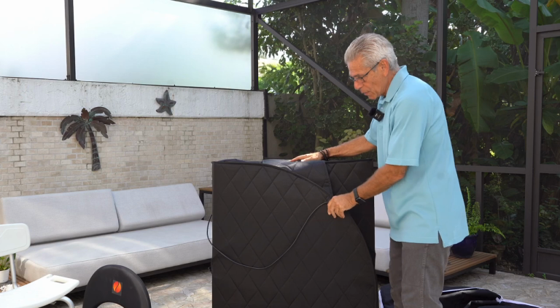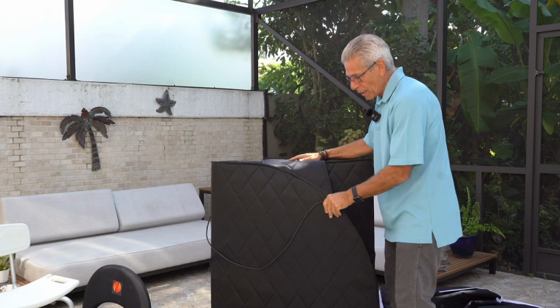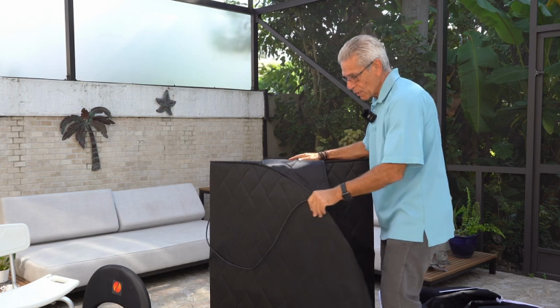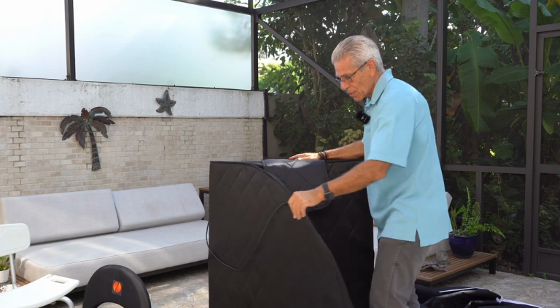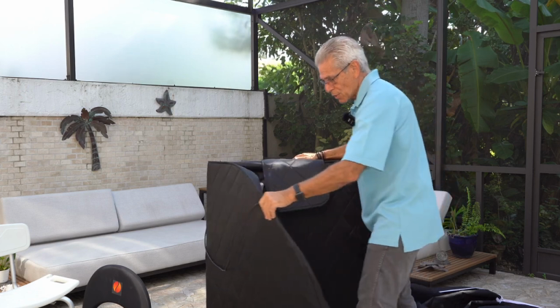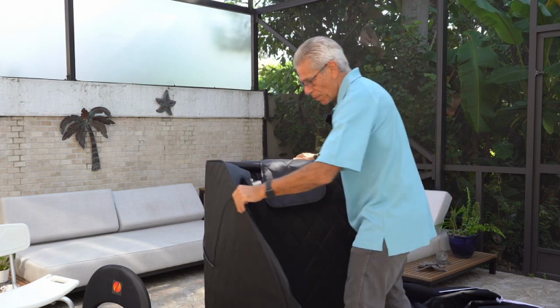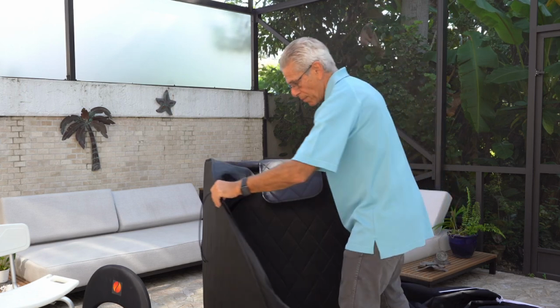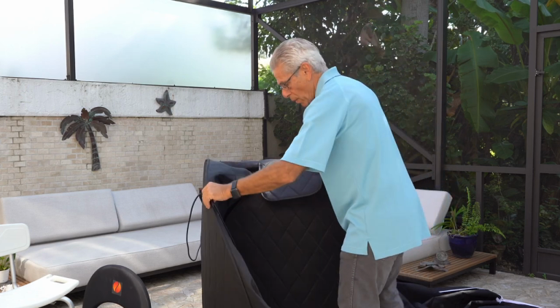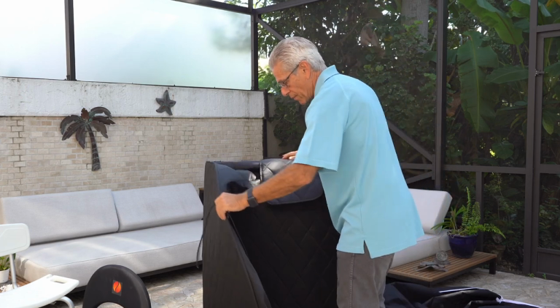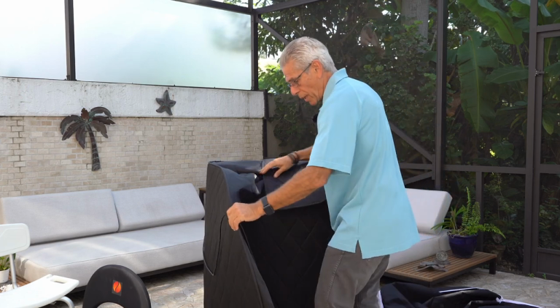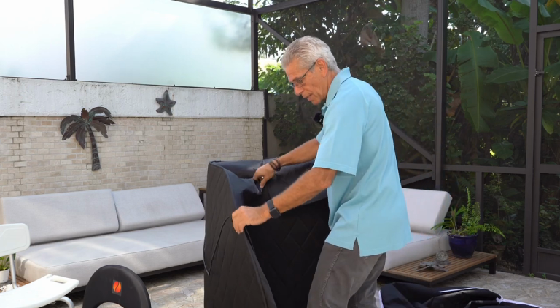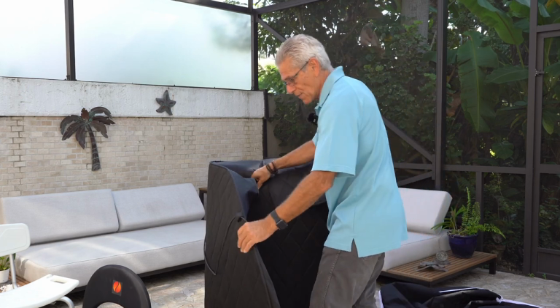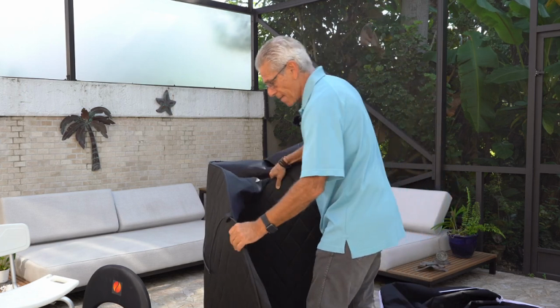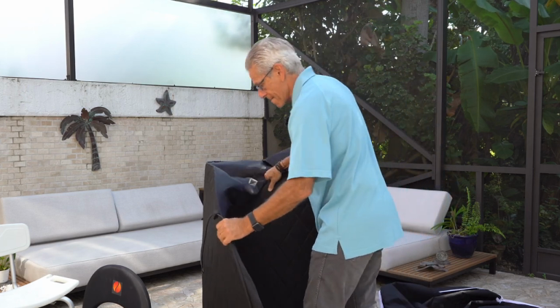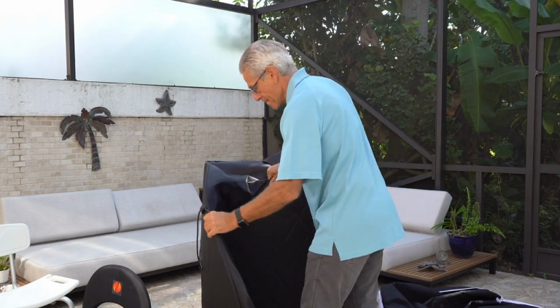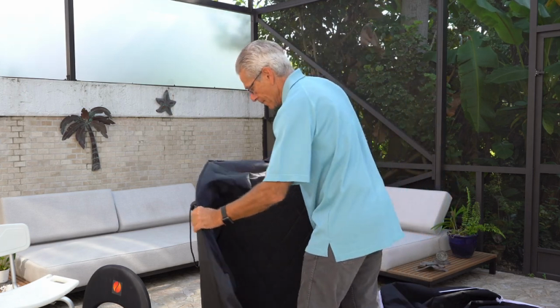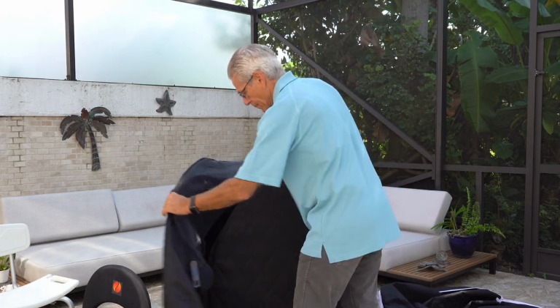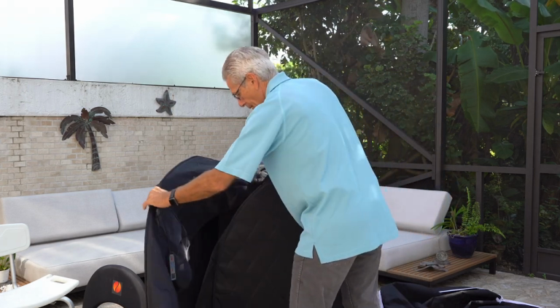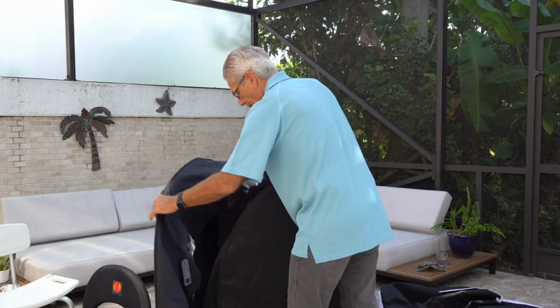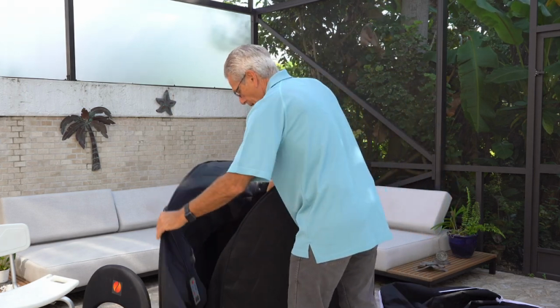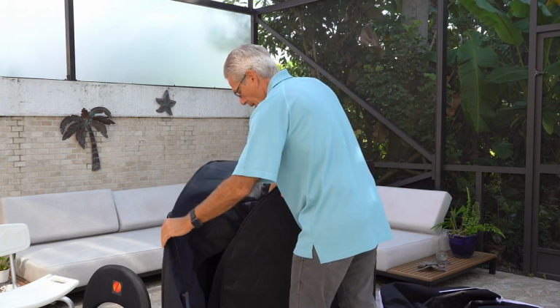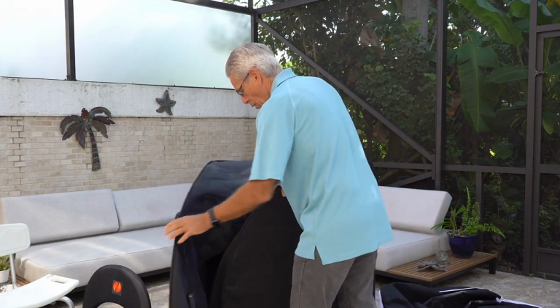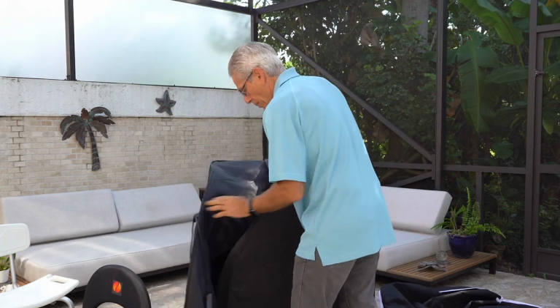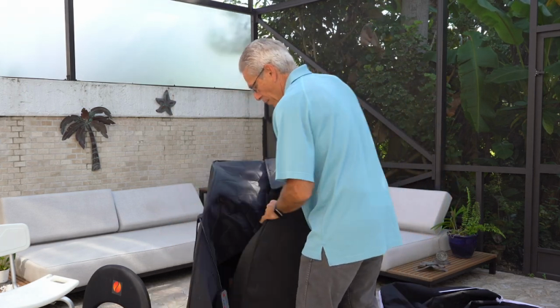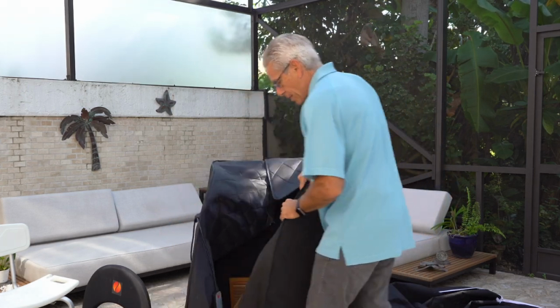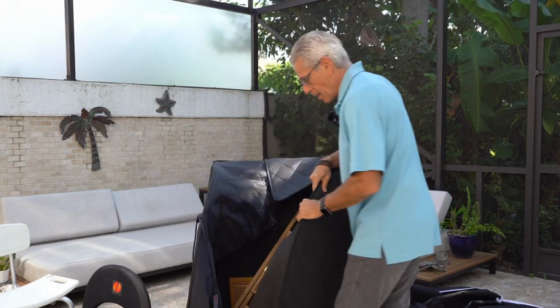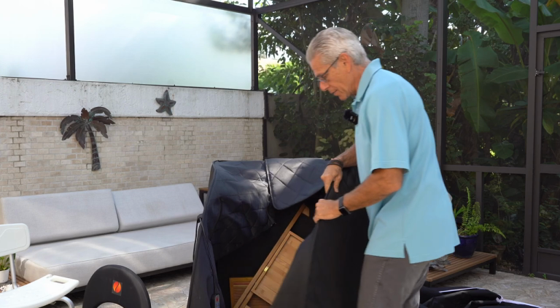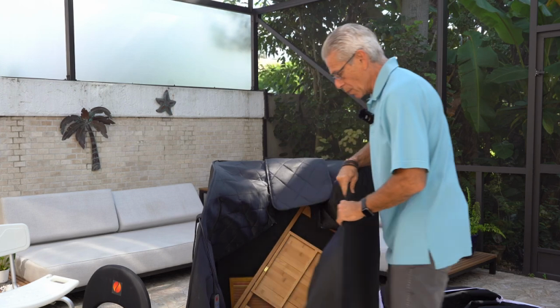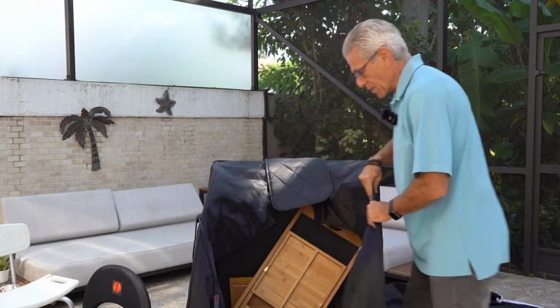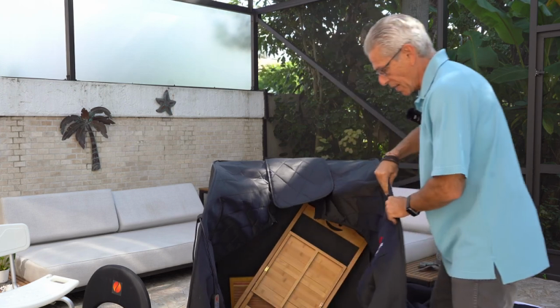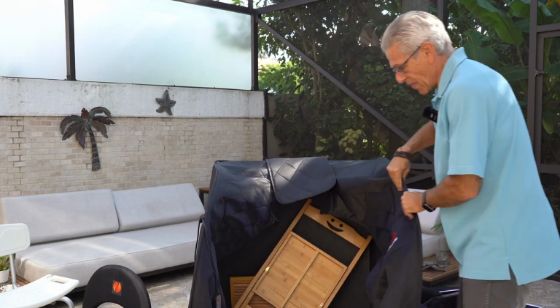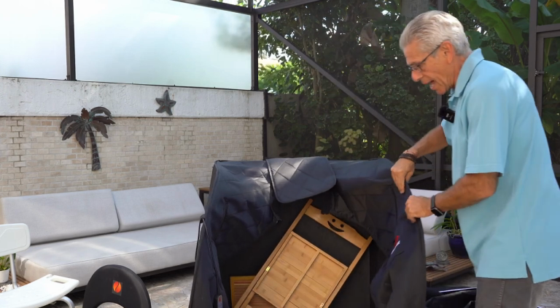Then what I do is I just open up one of the wings, and I open up one of the other wings like that.